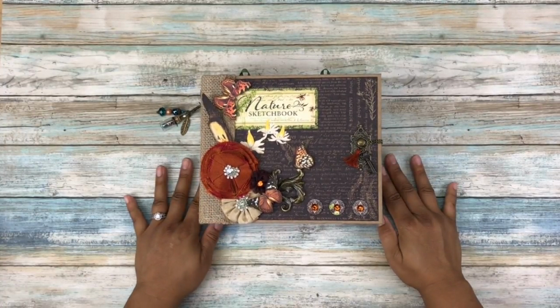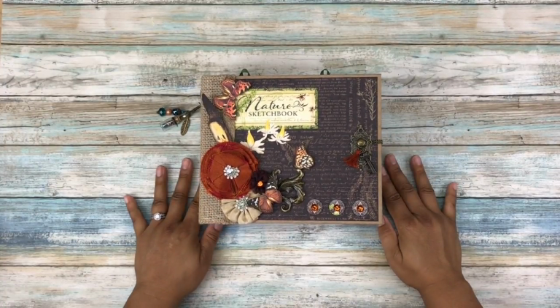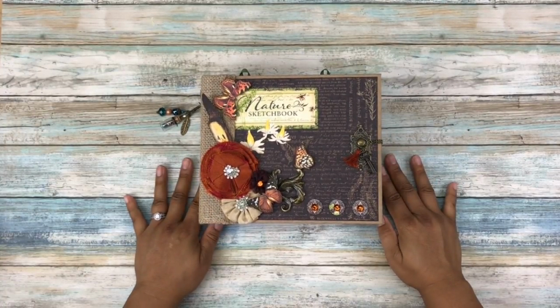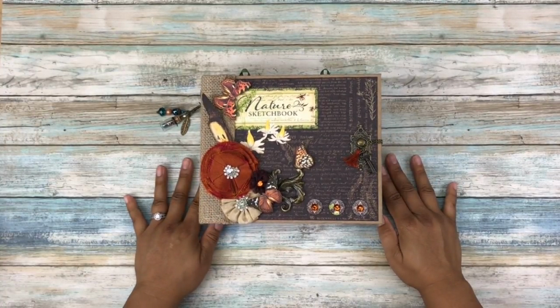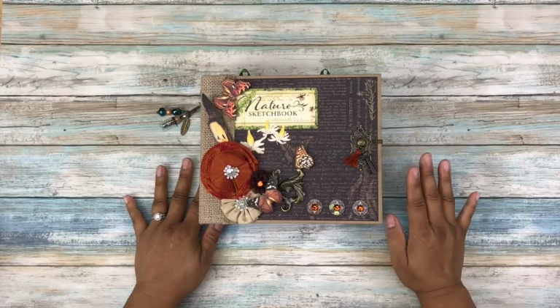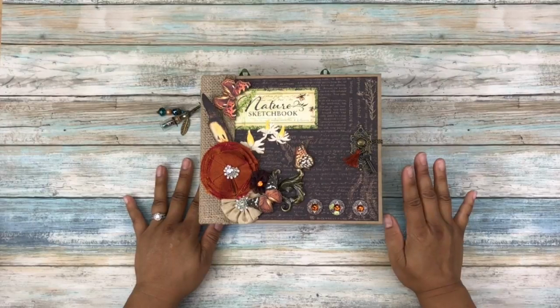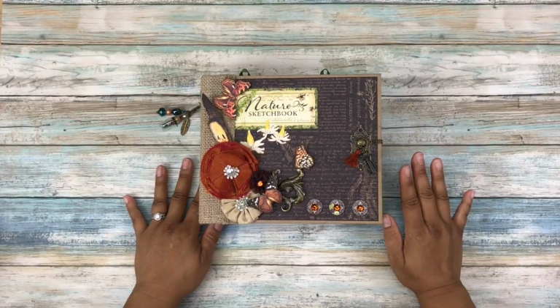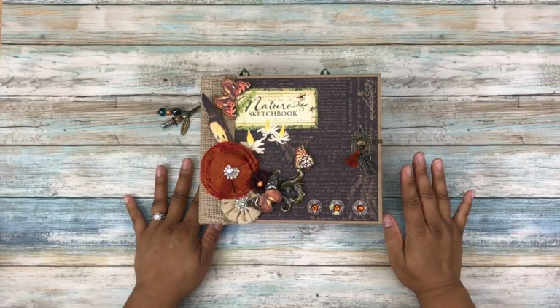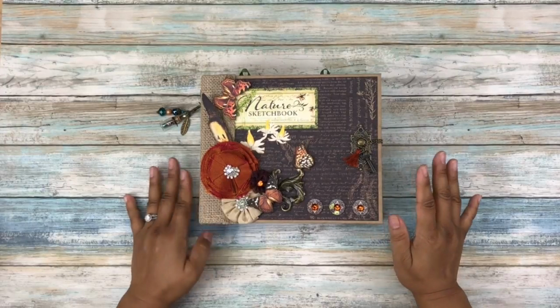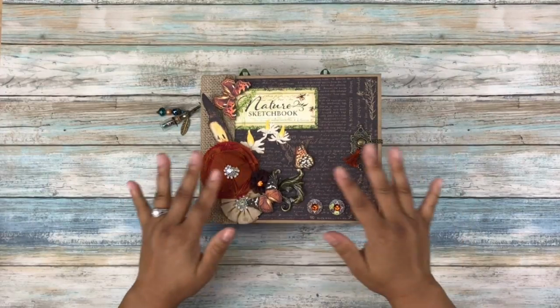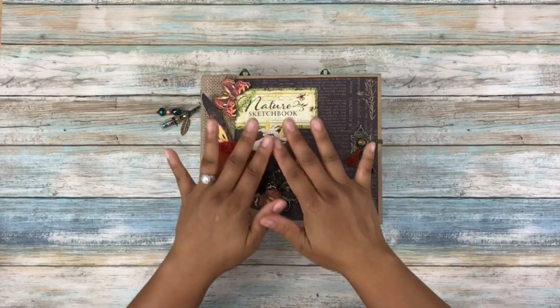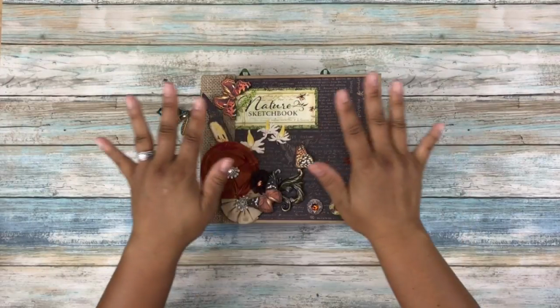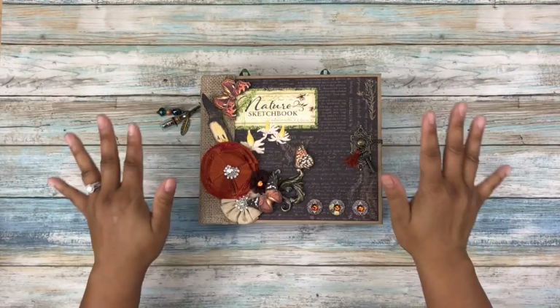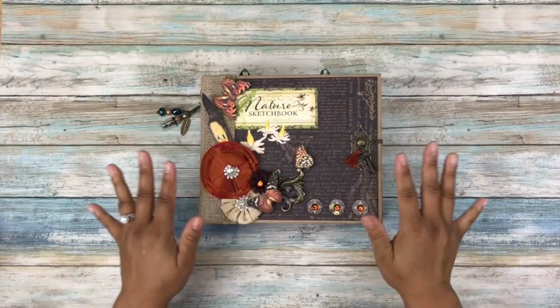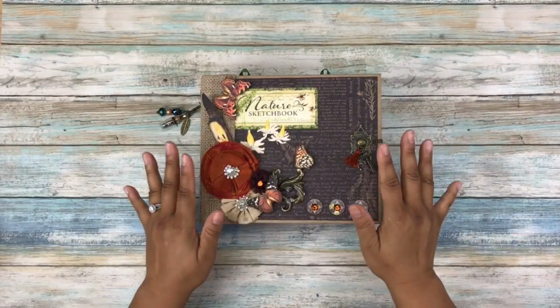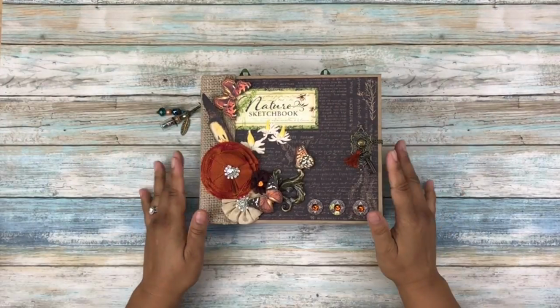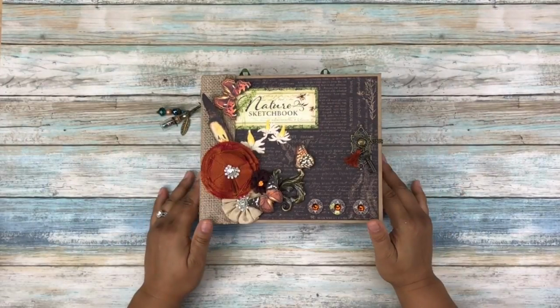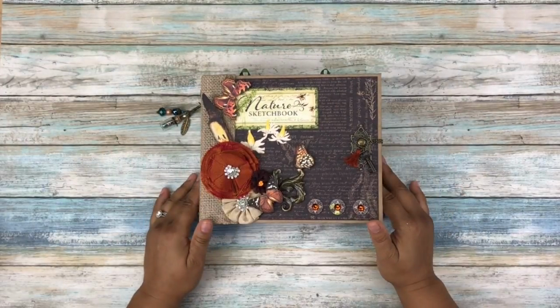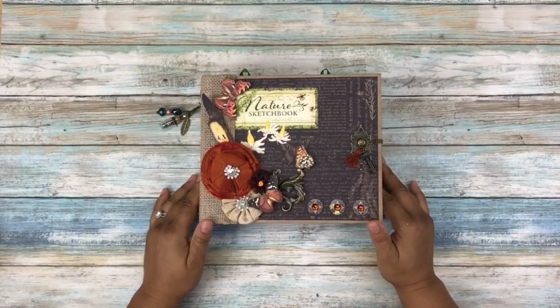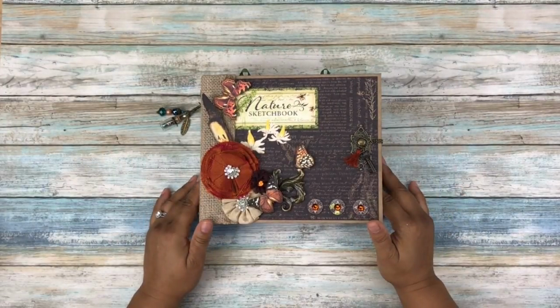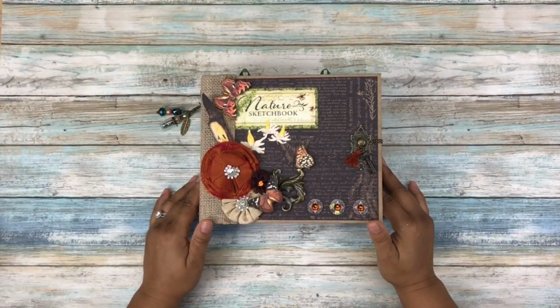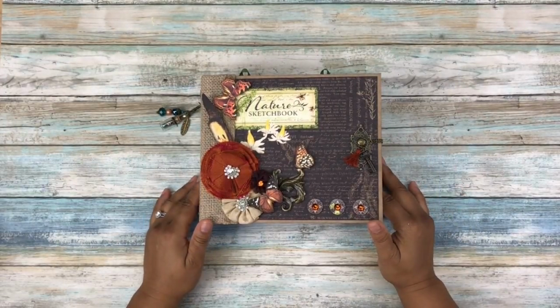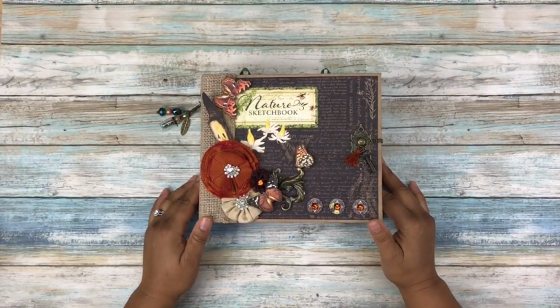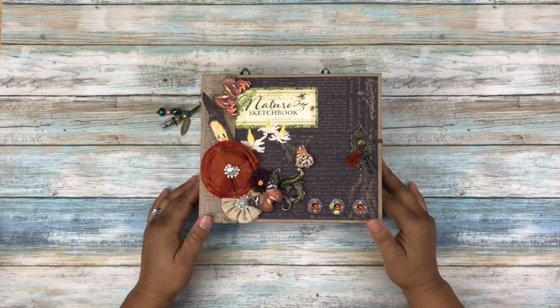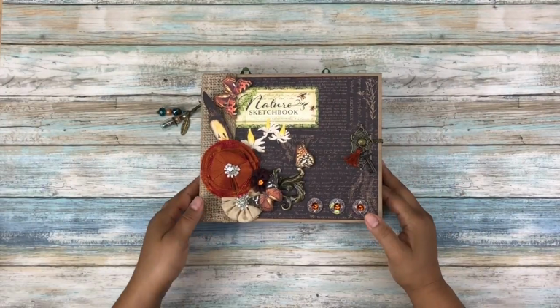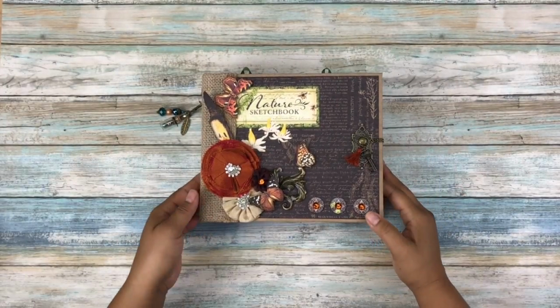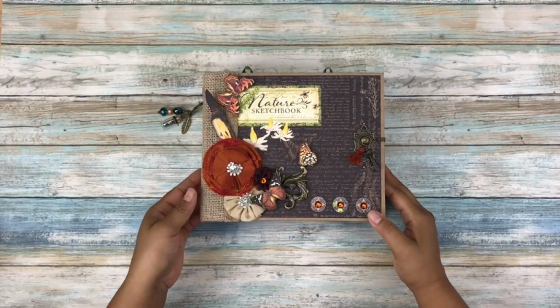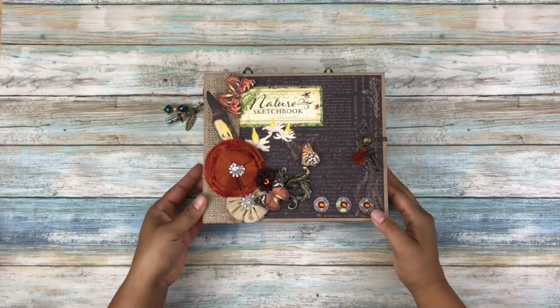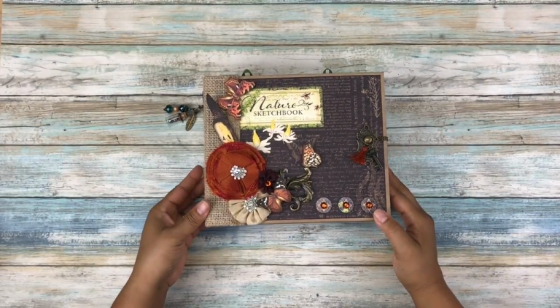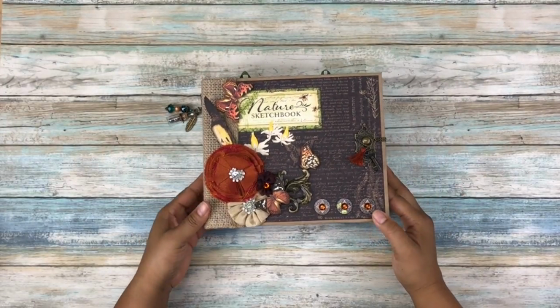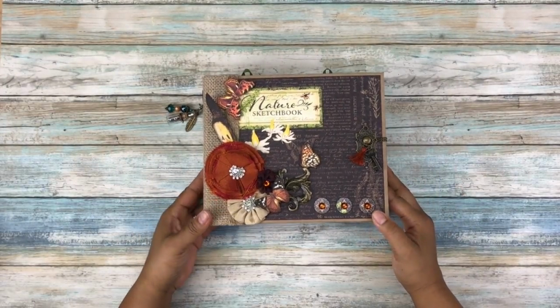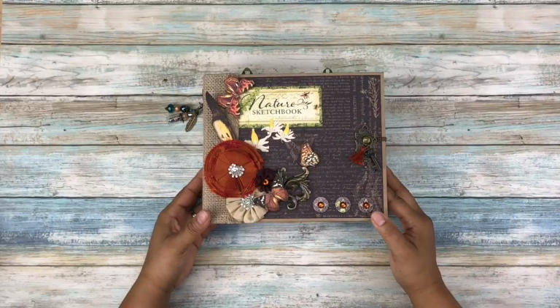It is a pretty interactive mini album, and considering how much paper I could have used because of the size, I think the amount I used was managed pretty well. I only had 48 sheets to work with, and I used less than that, so that's great.